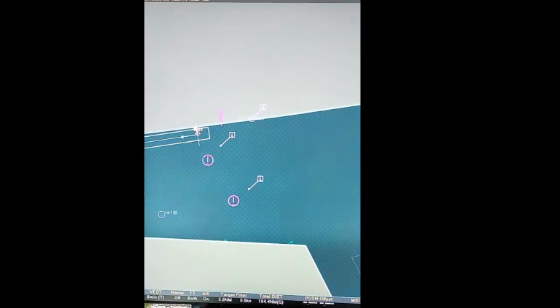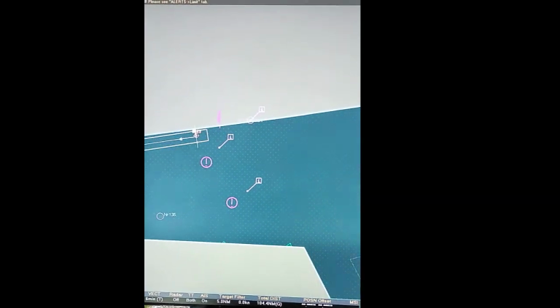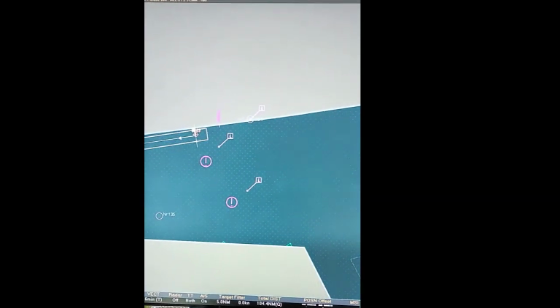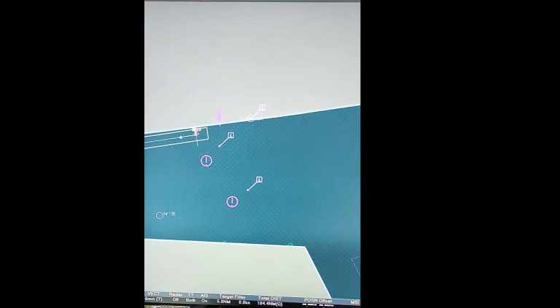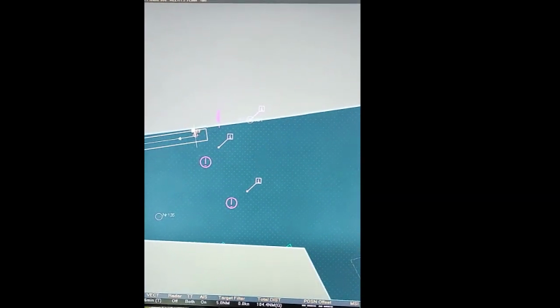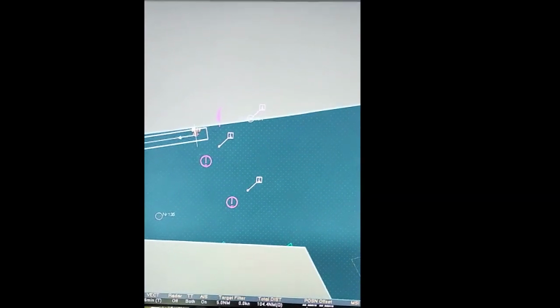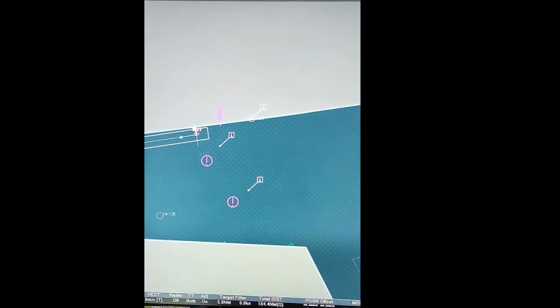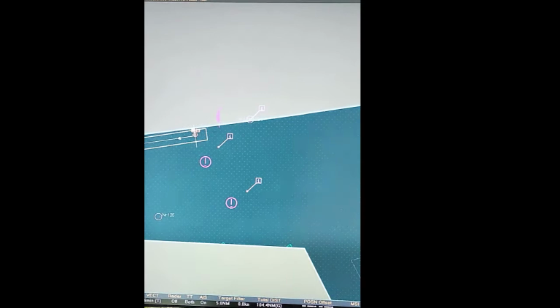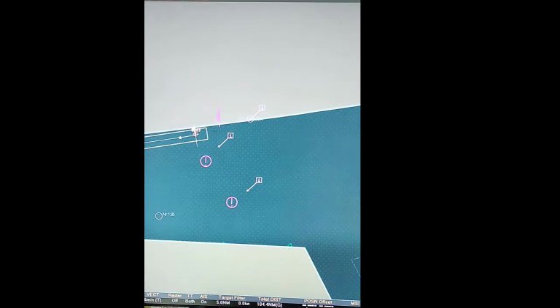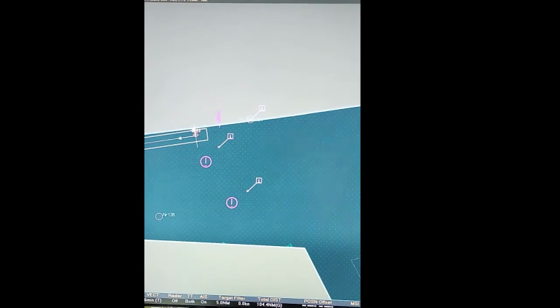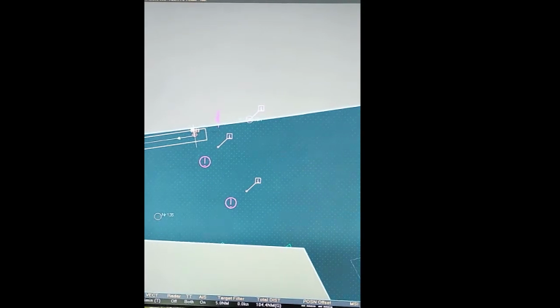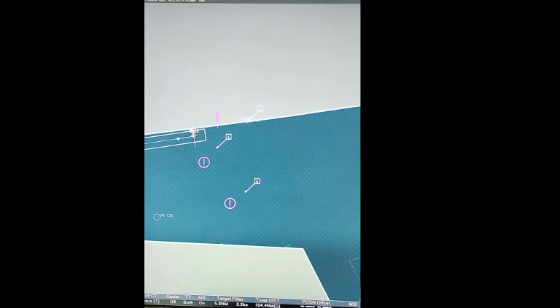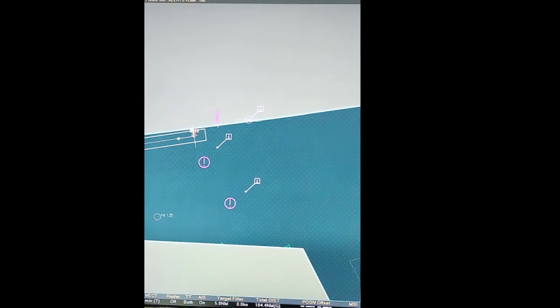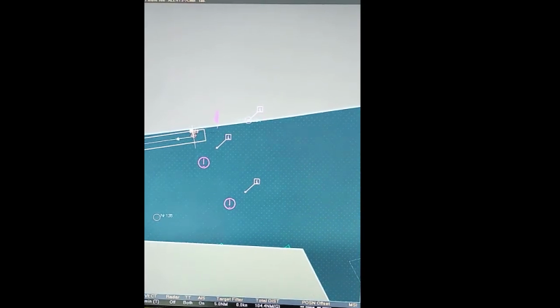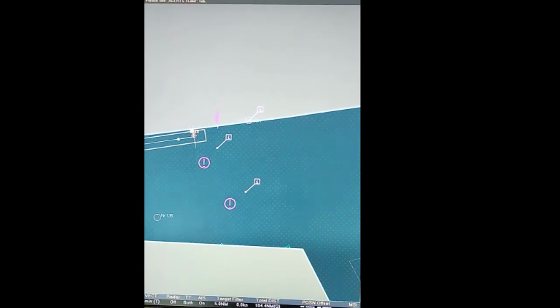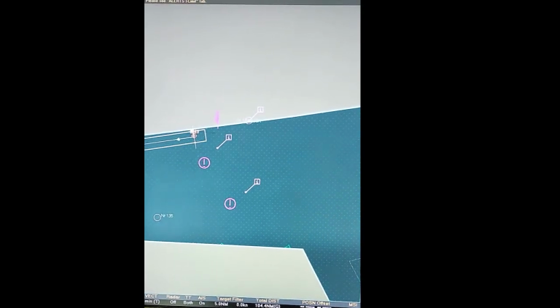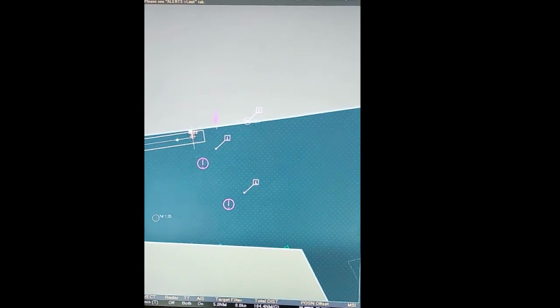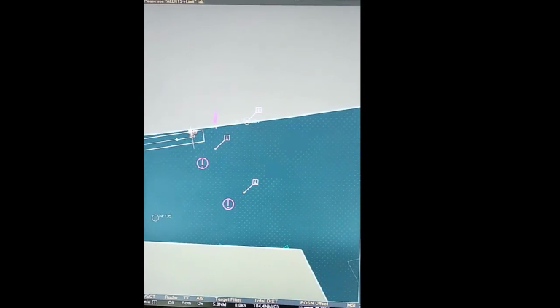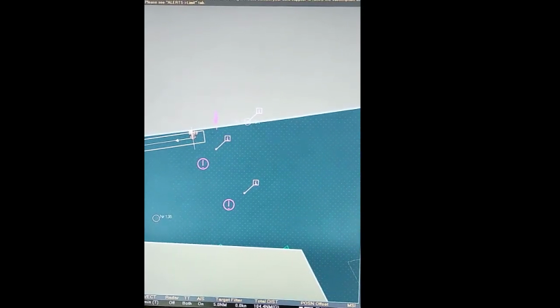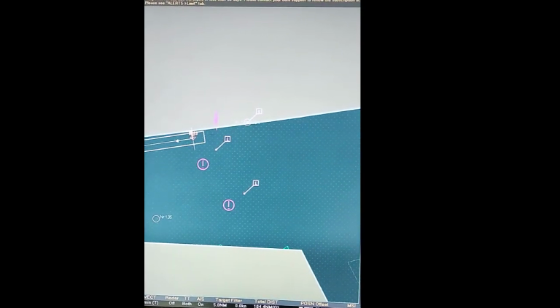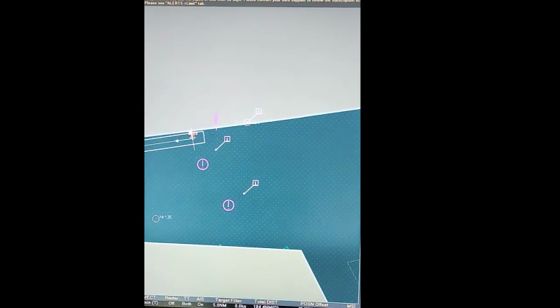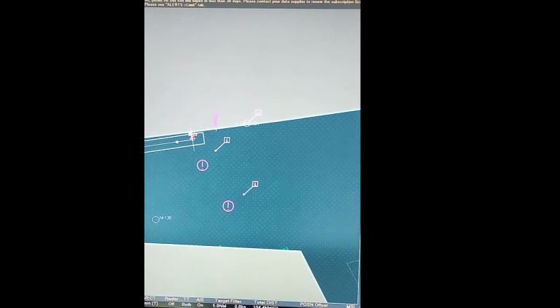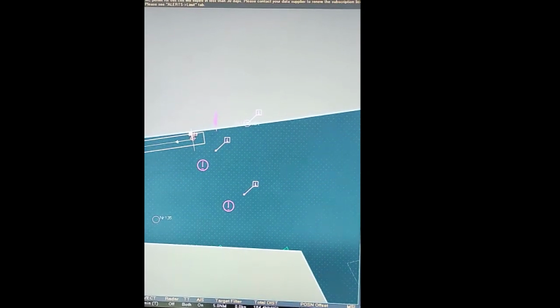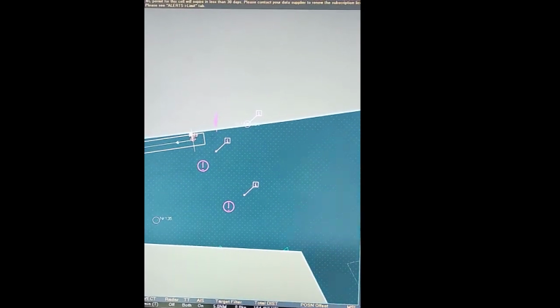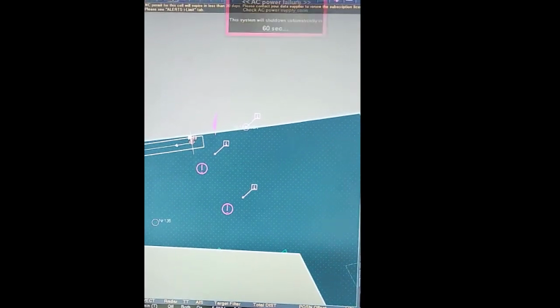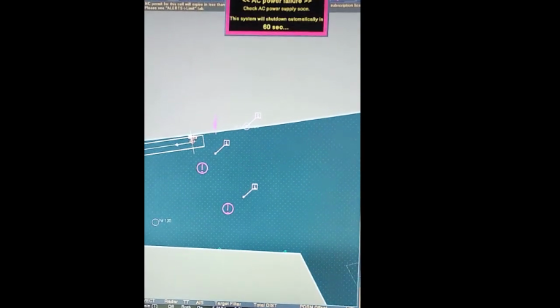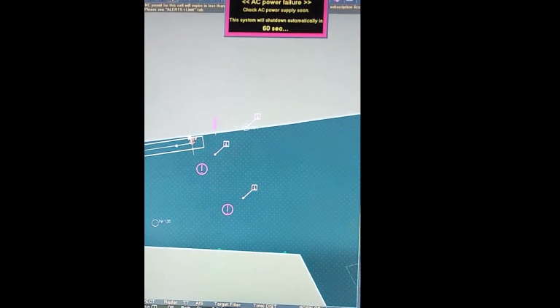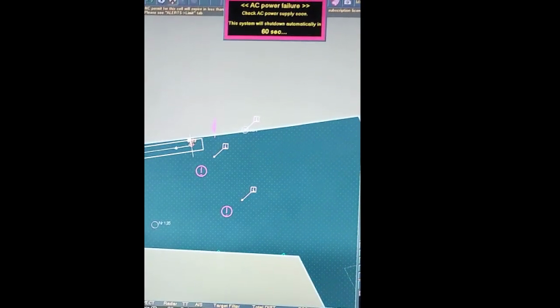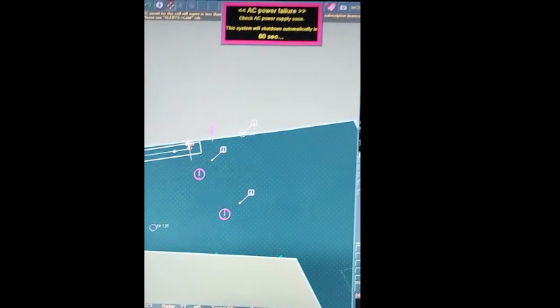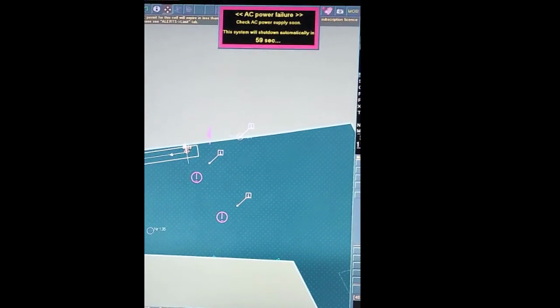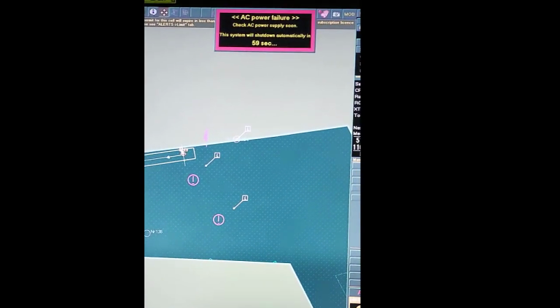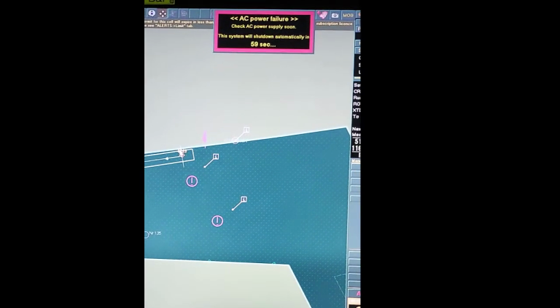Good day. In this video, I will show you how to perform a blackout test on the Tokyo Keiki ECDIS.